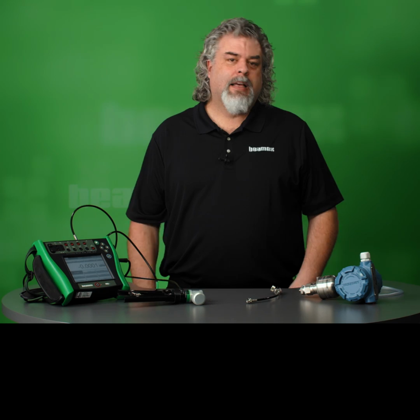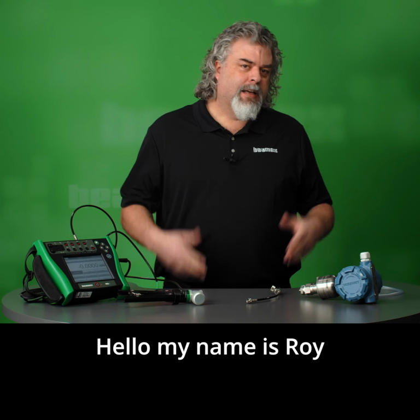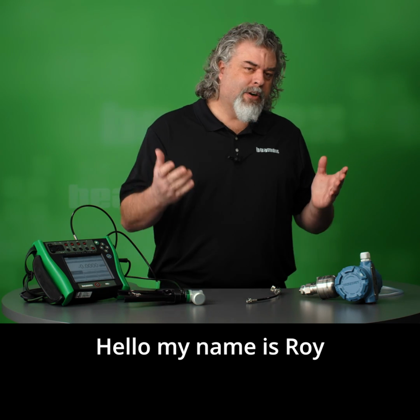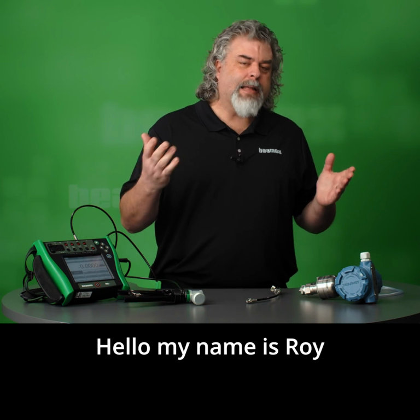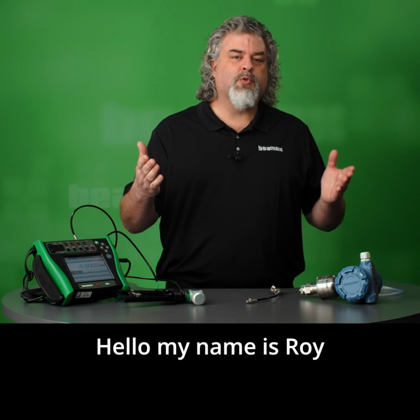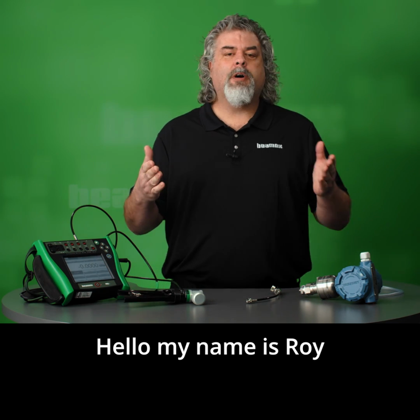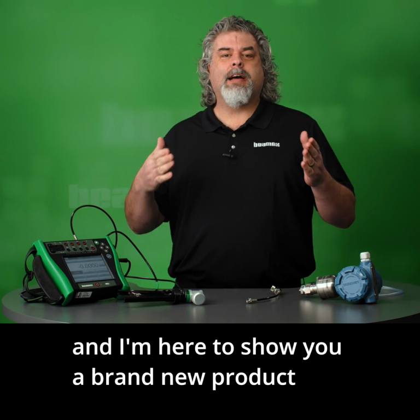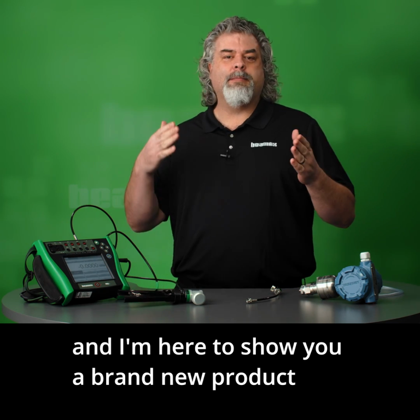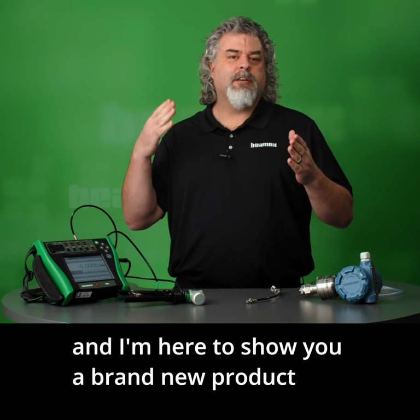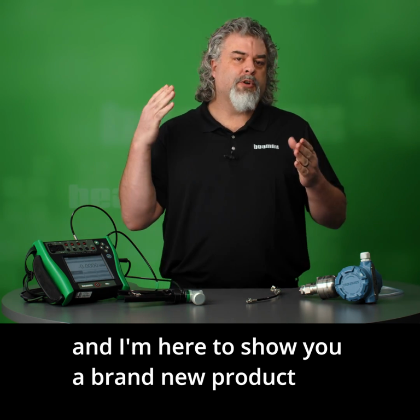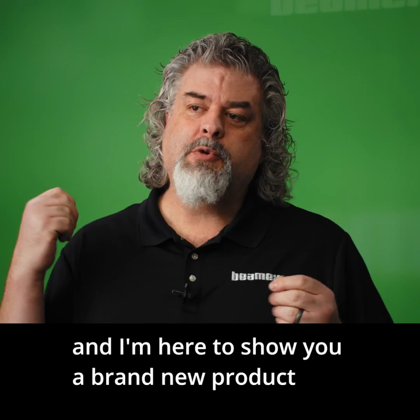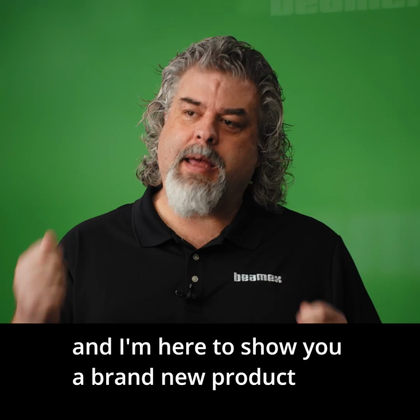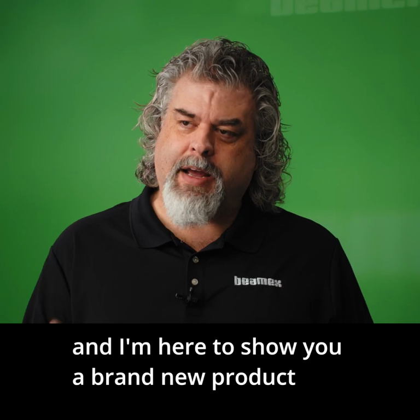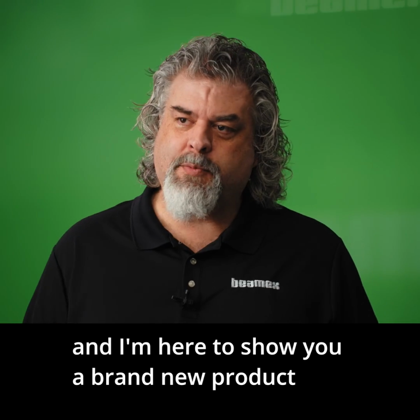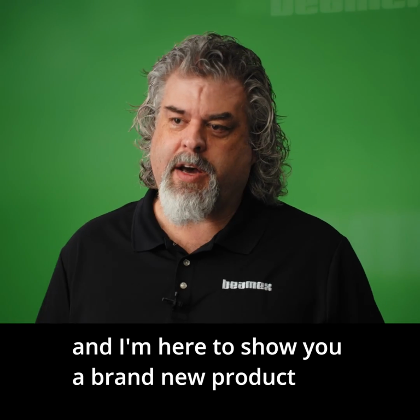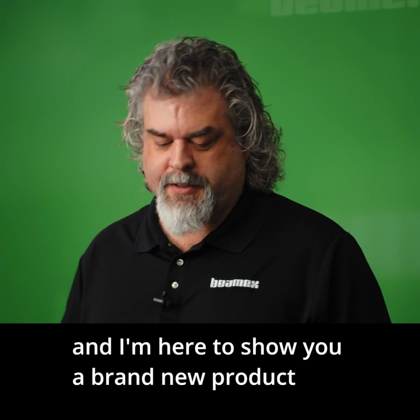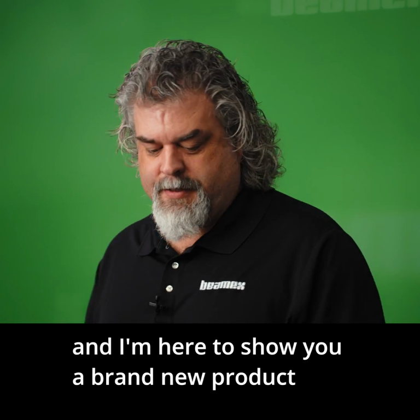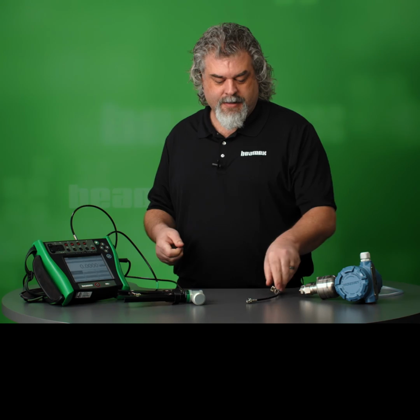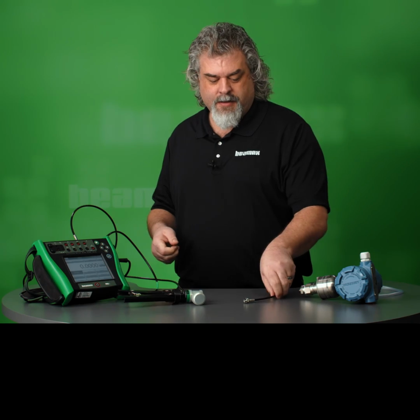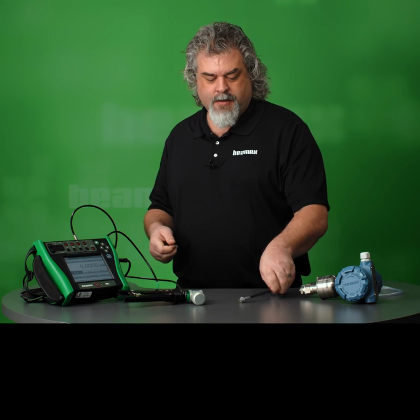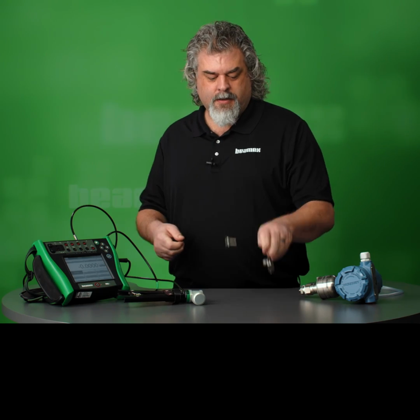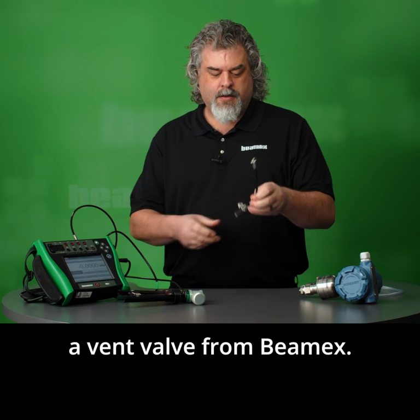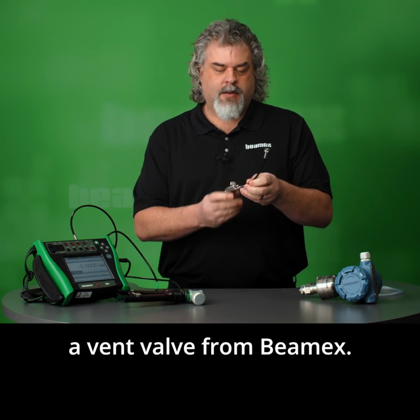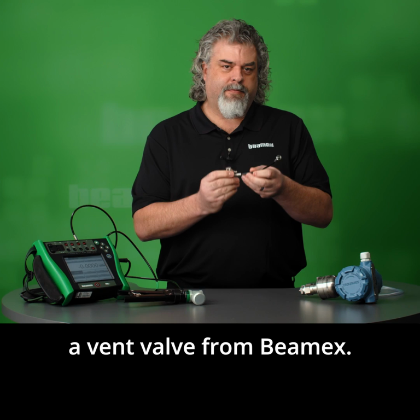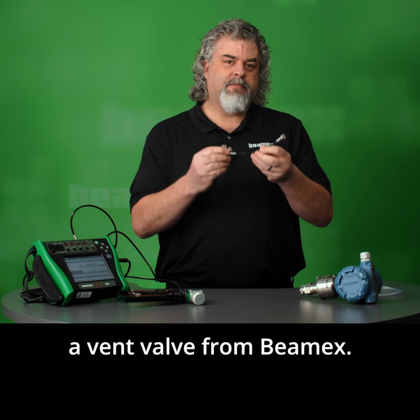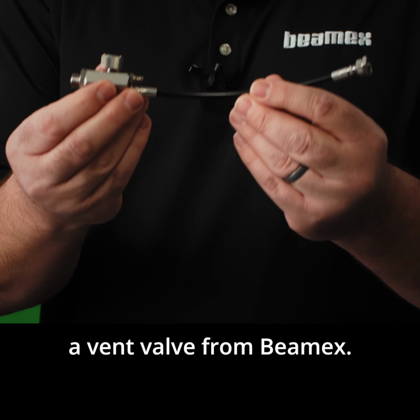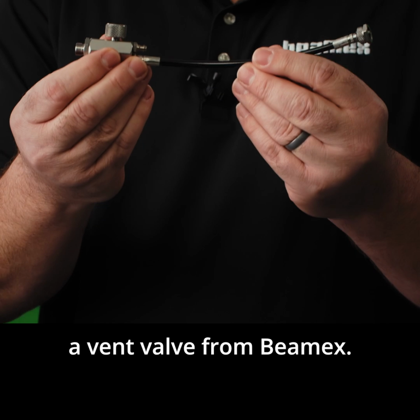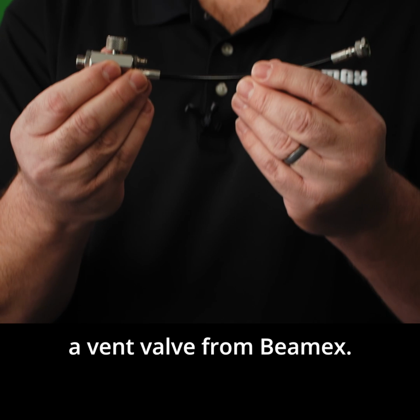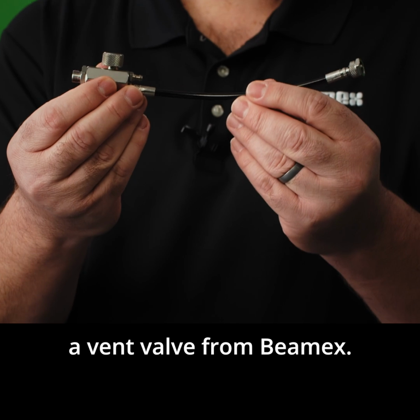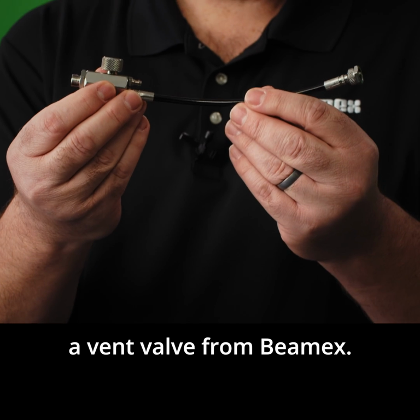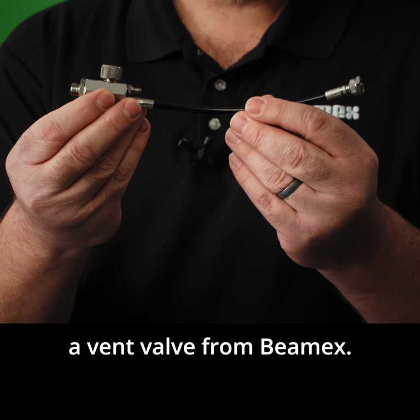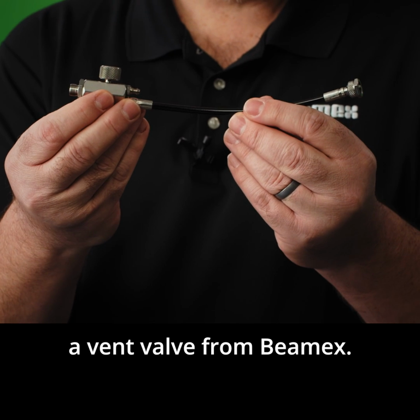Hello, my name is Roy and I'm here to show you a brand new product, a vent valve from Beamex.